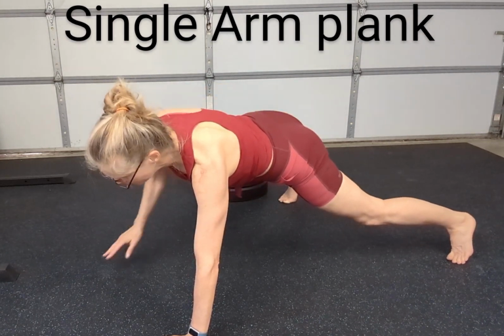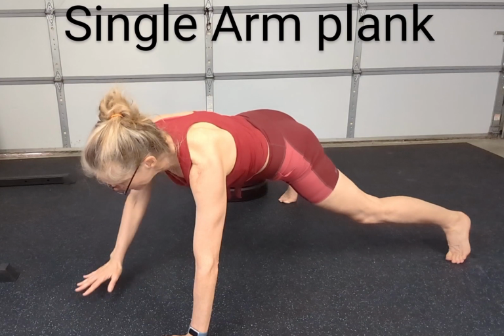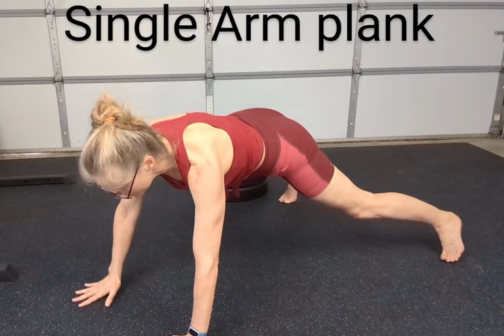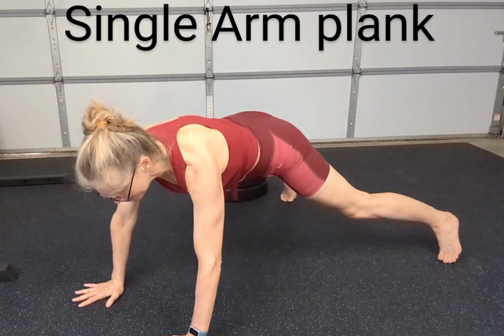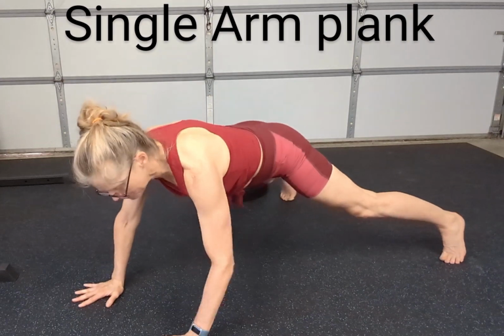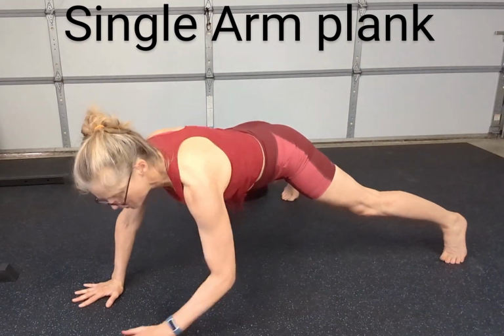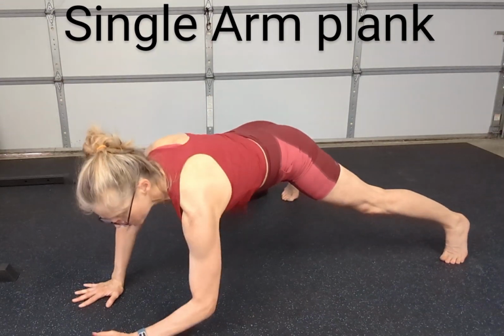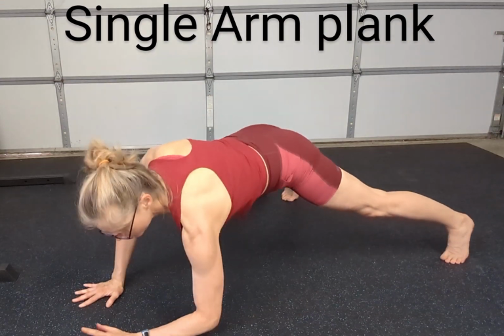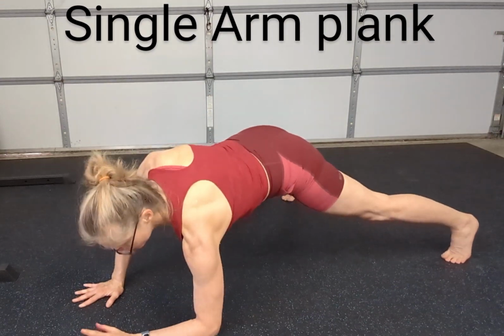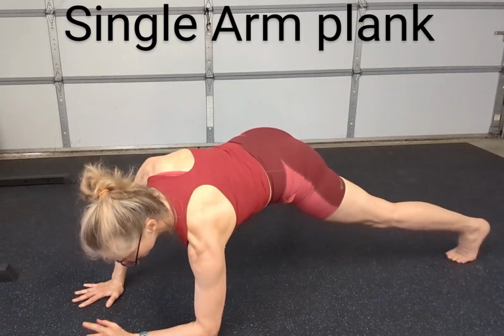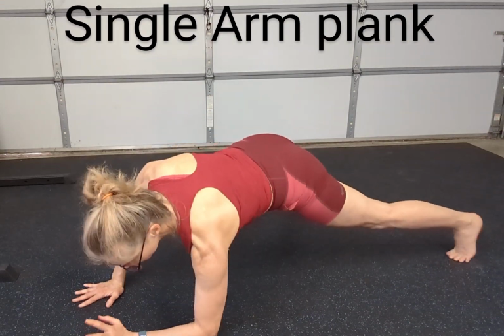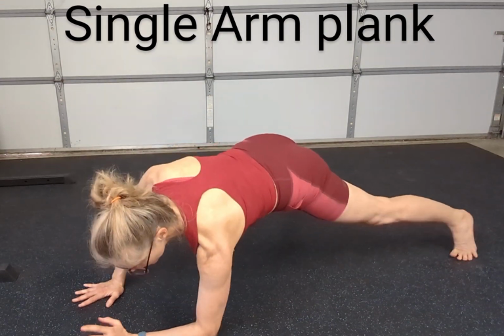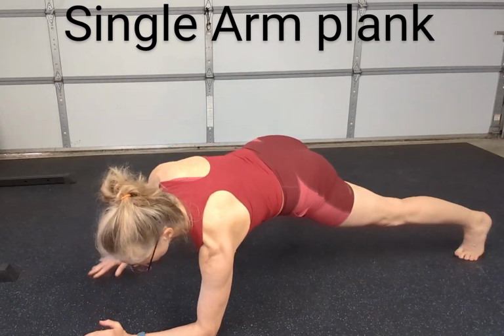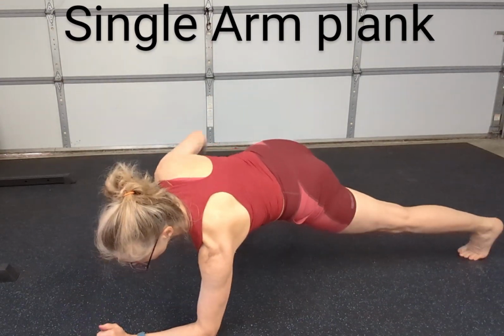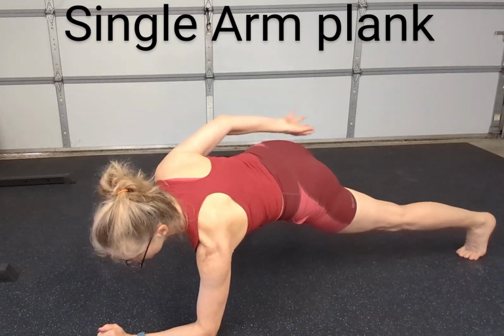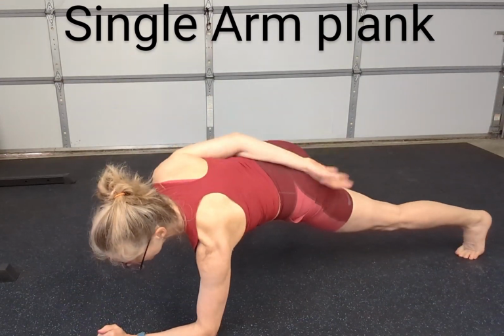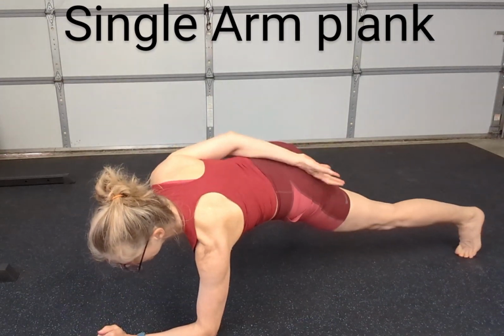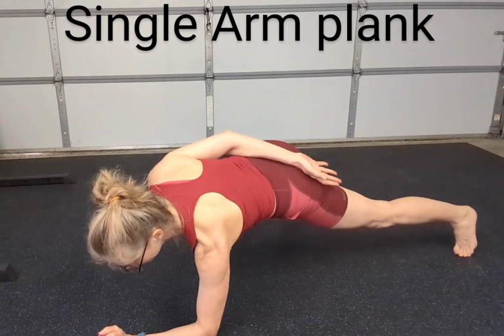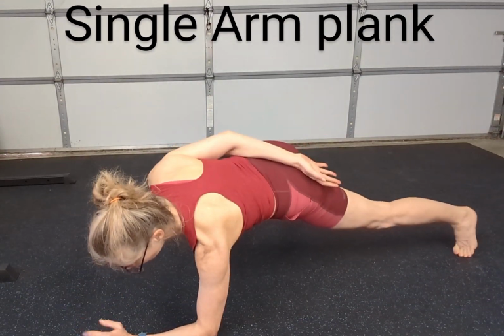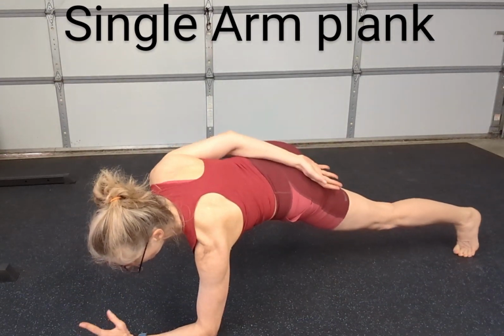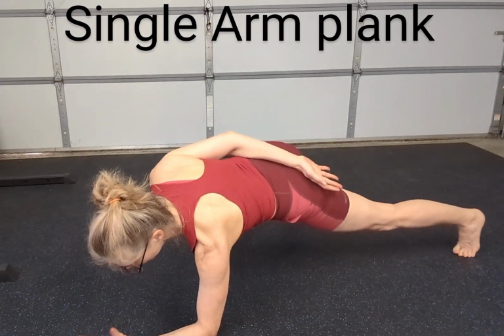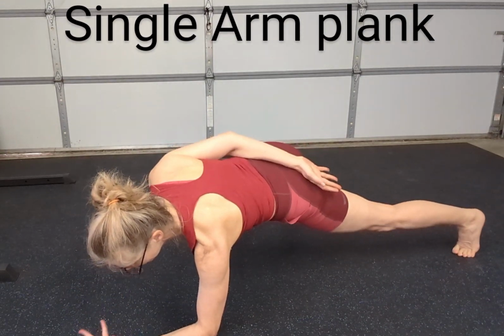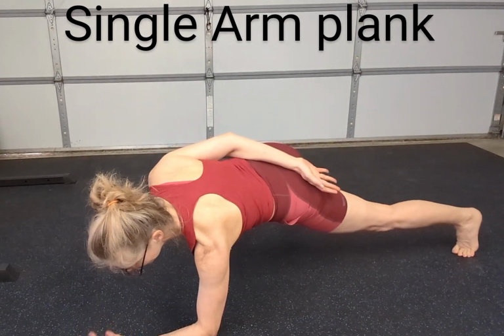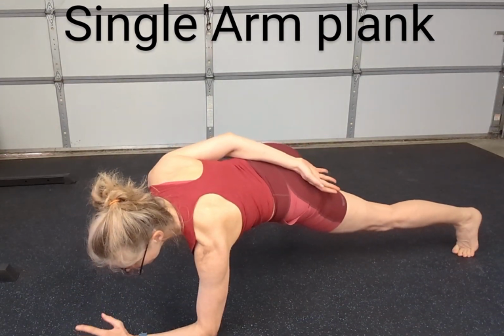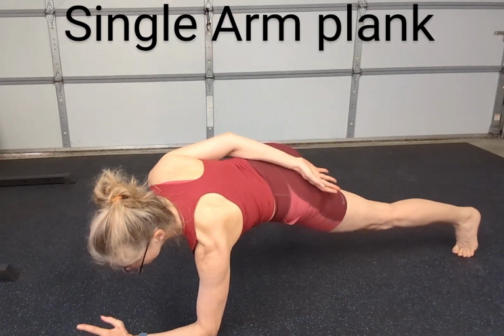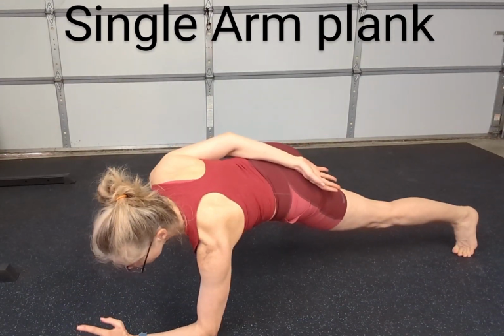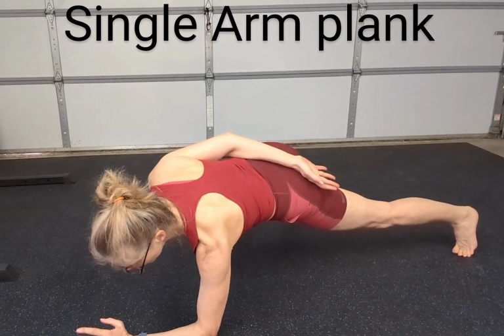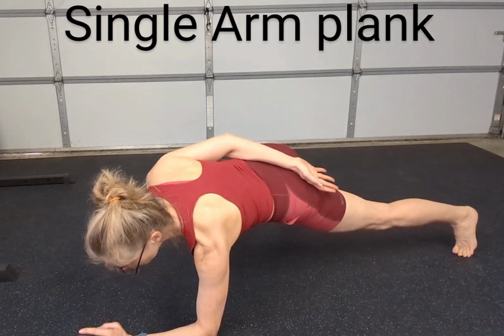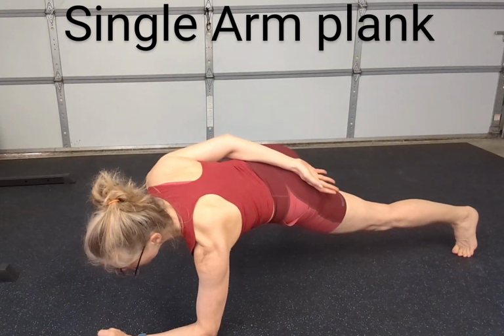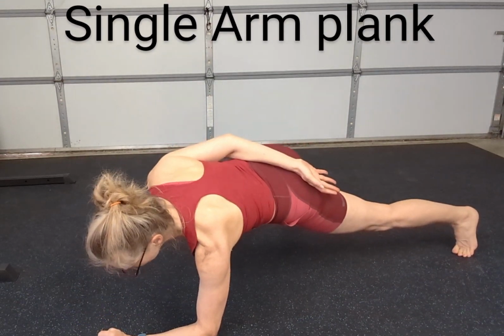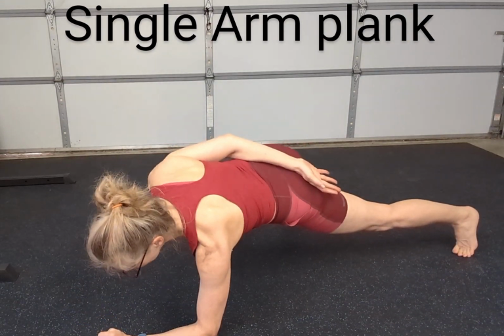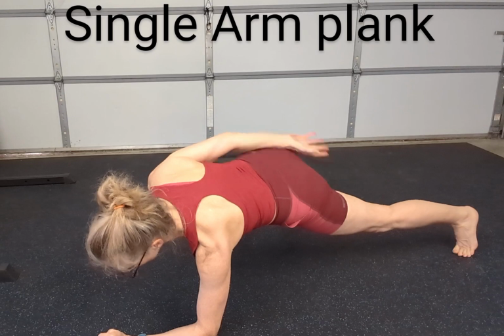For example, you could do it on your elbow like so.